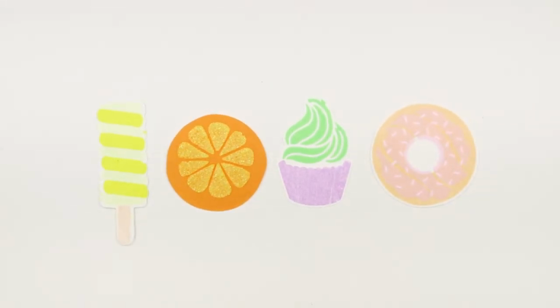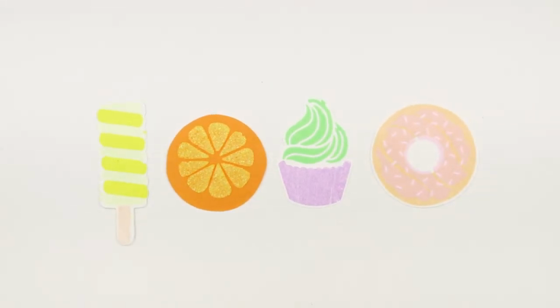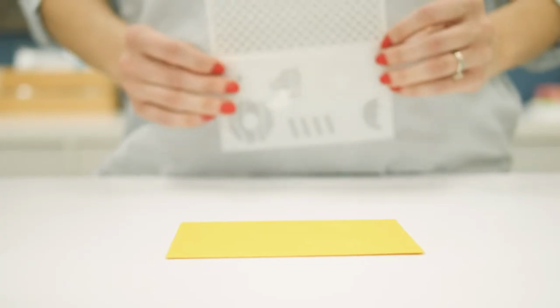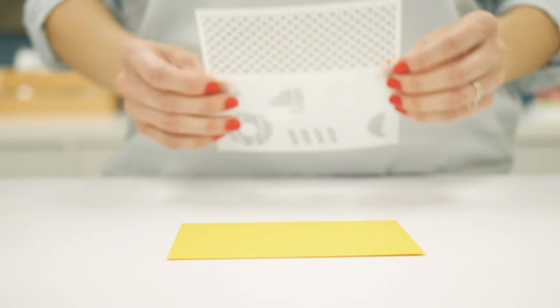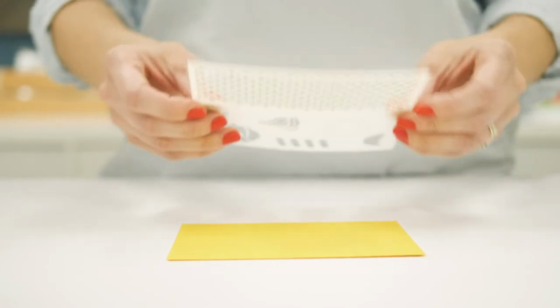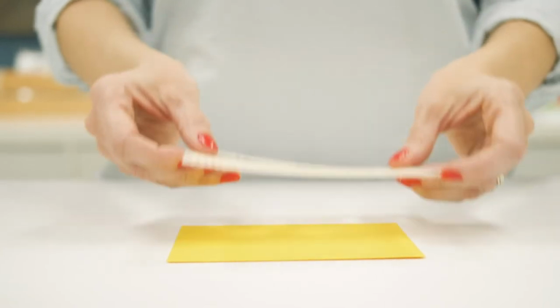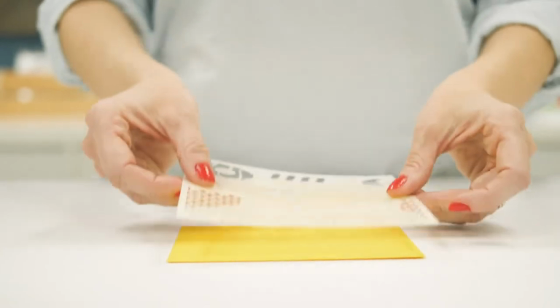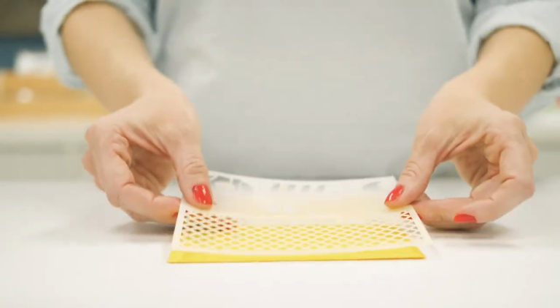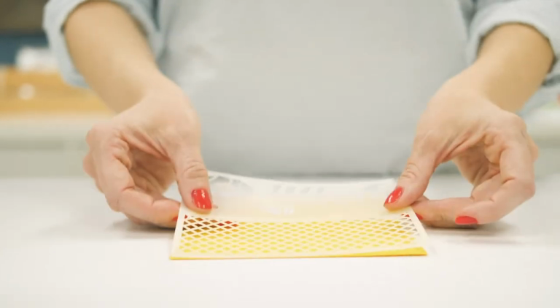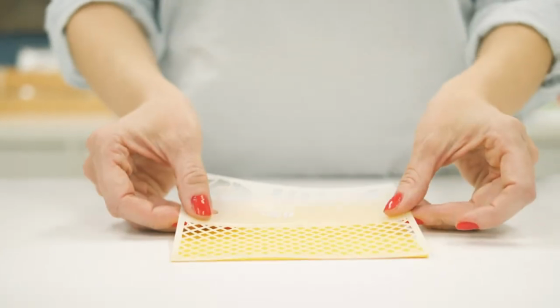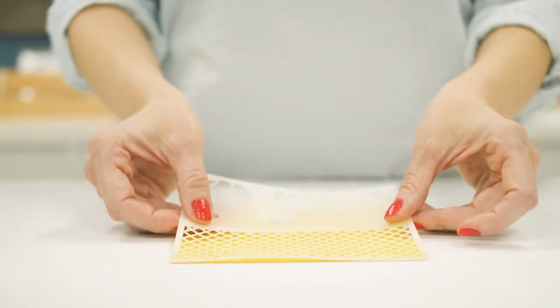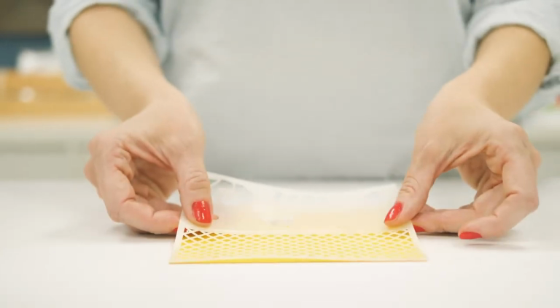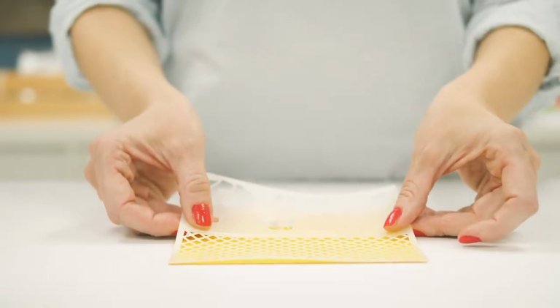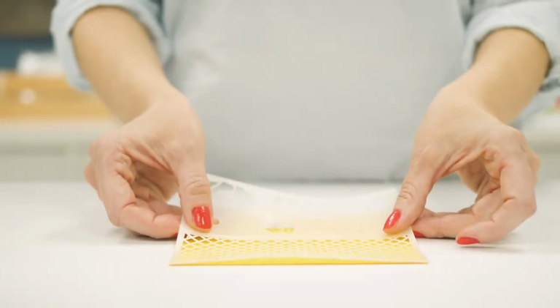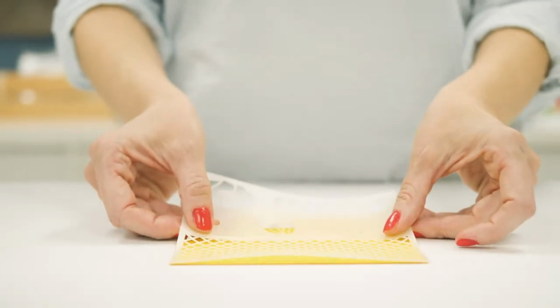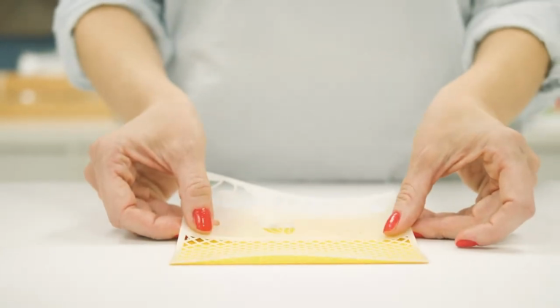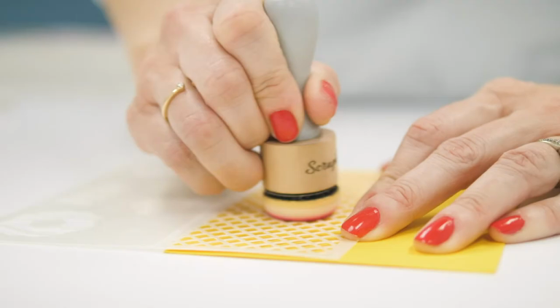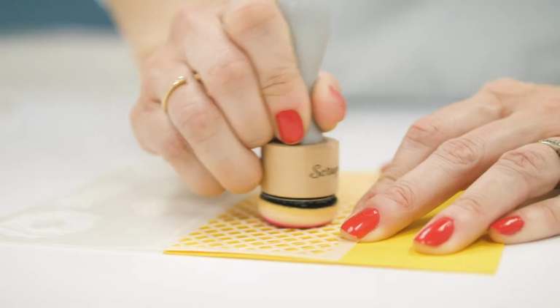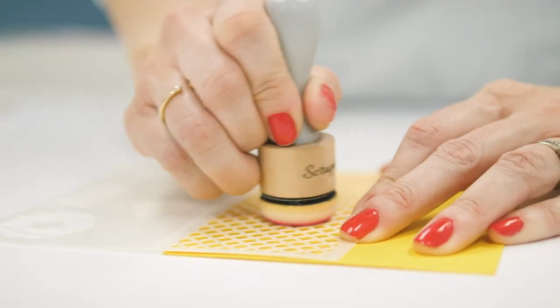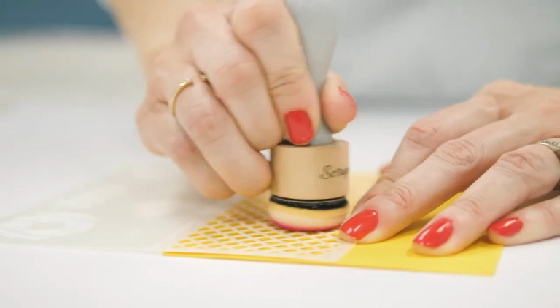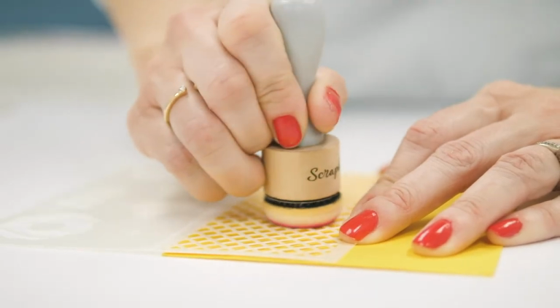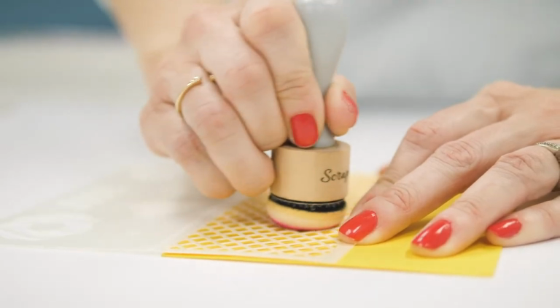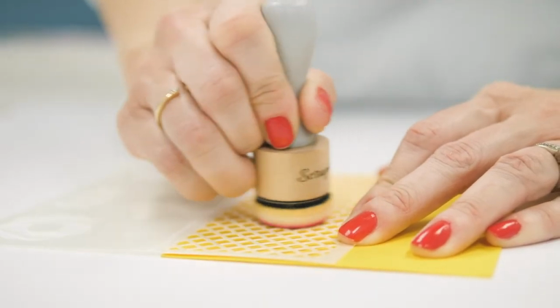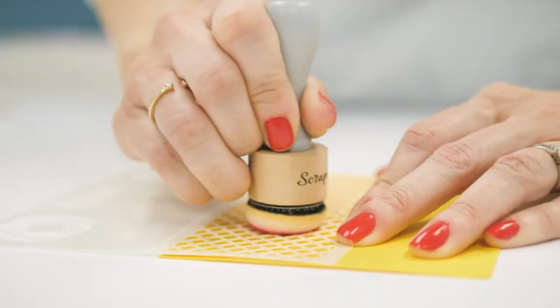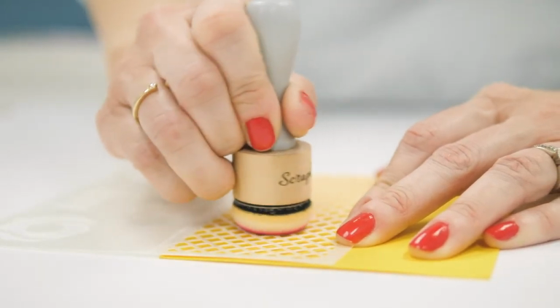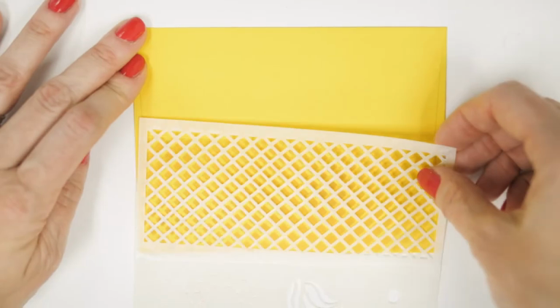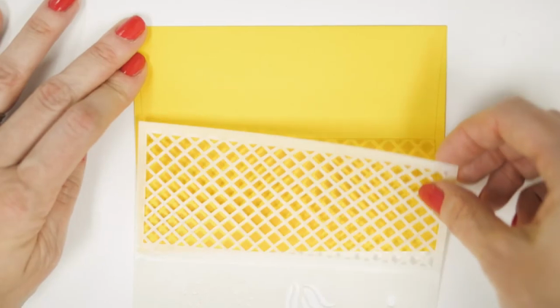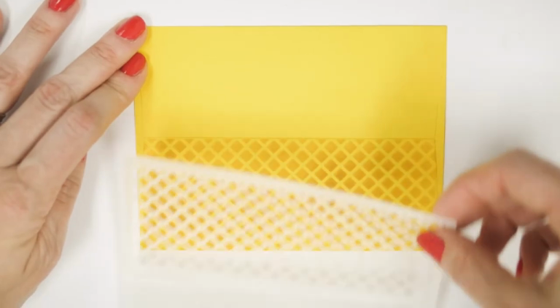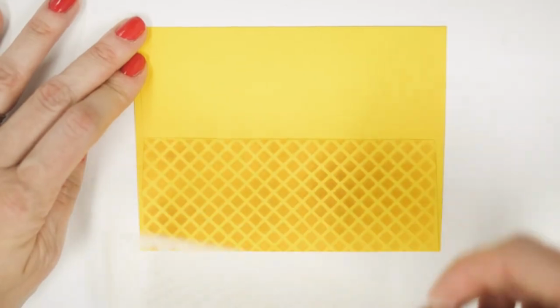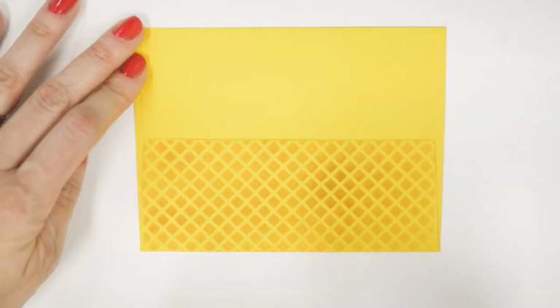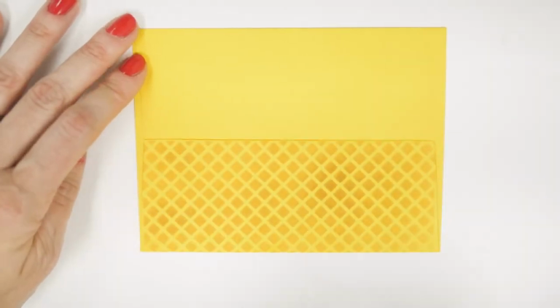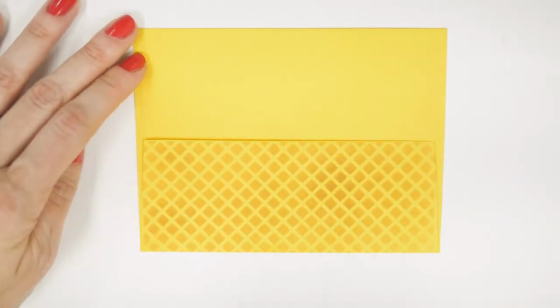The detail stencil has a fun waffle cone design perfect for backgrounds, envelope flaps, and more.